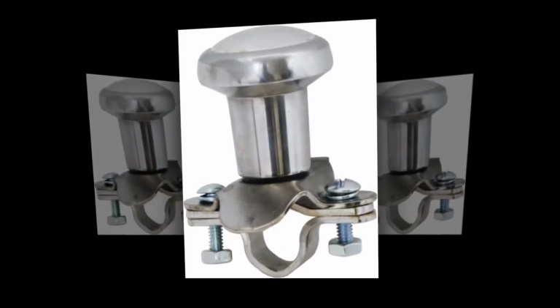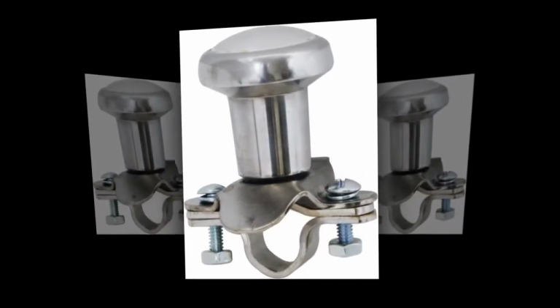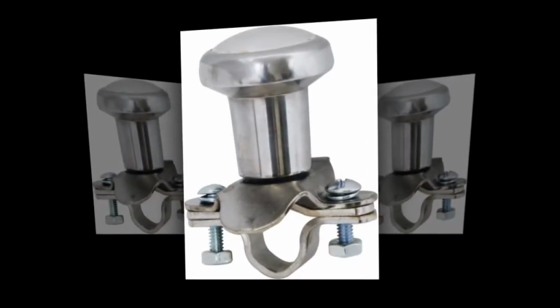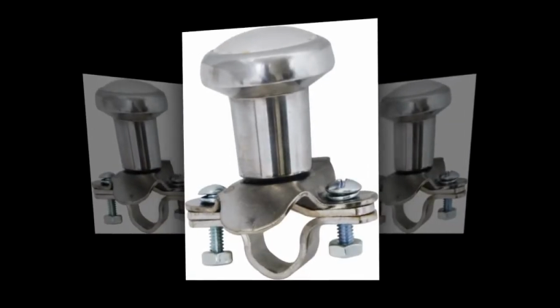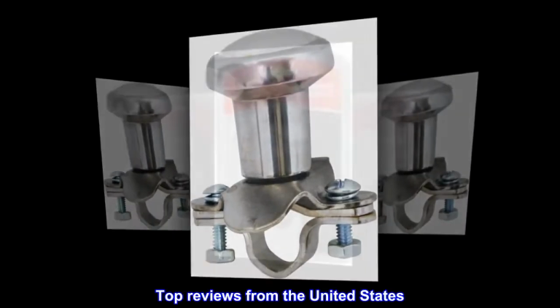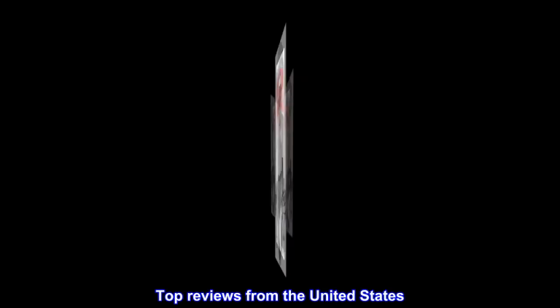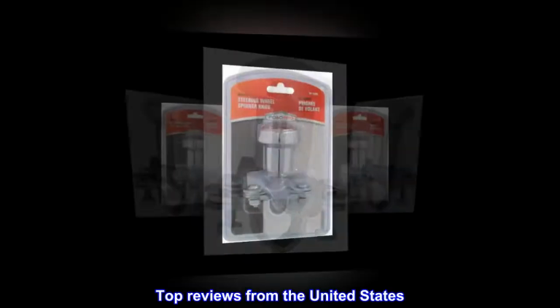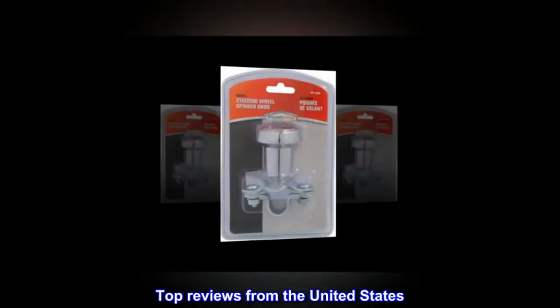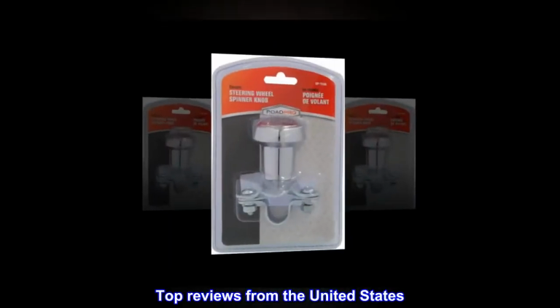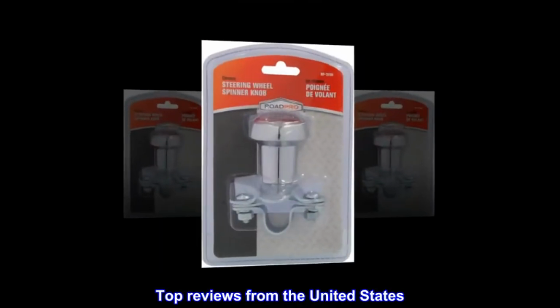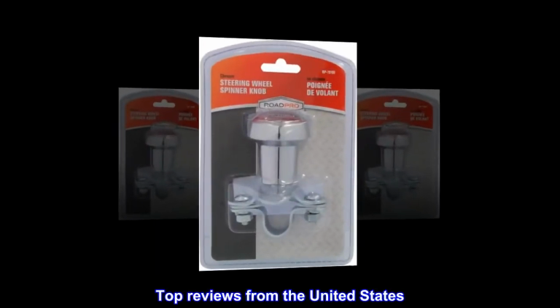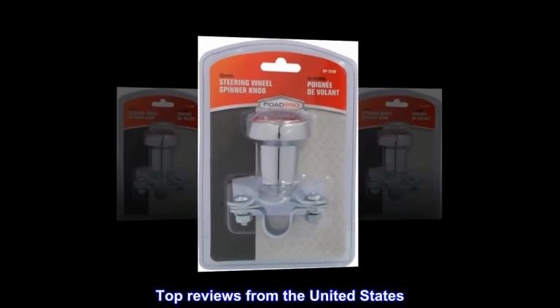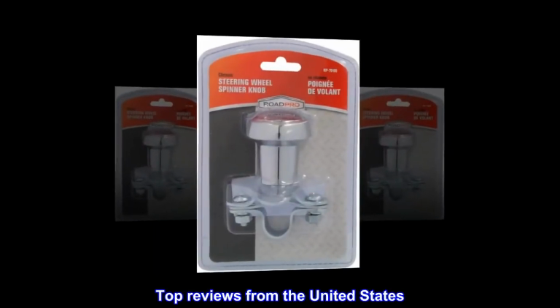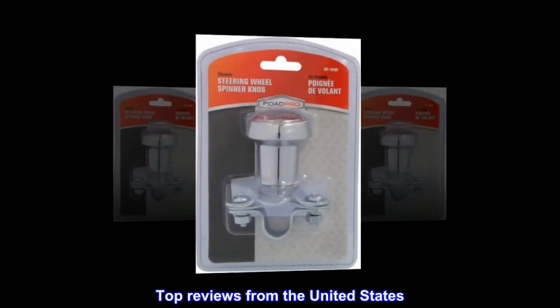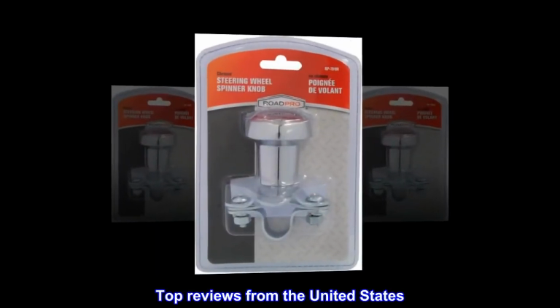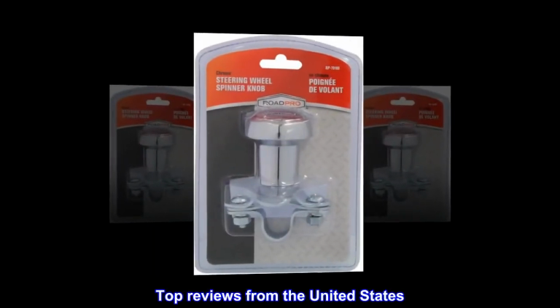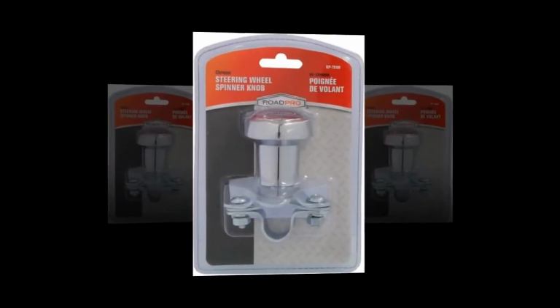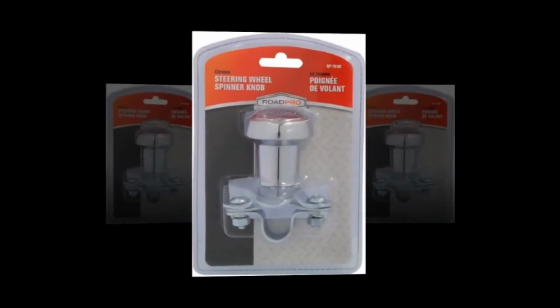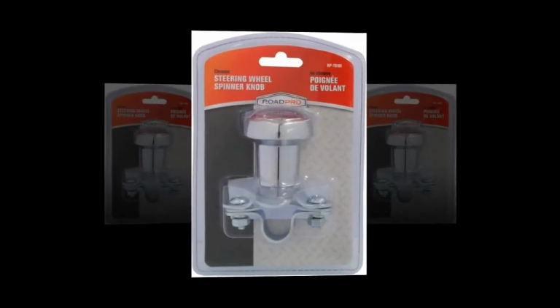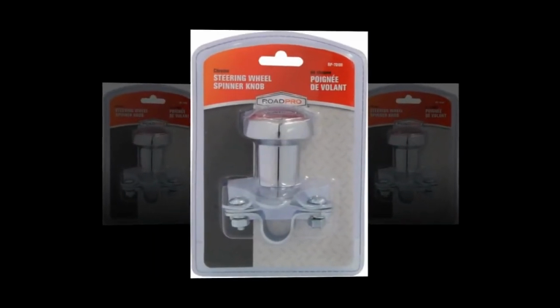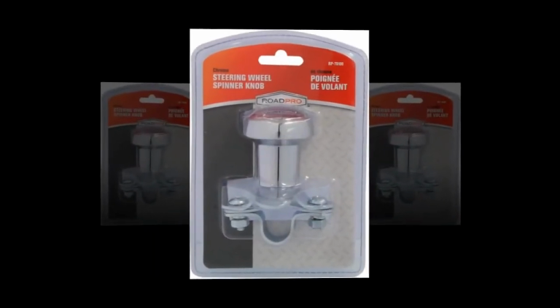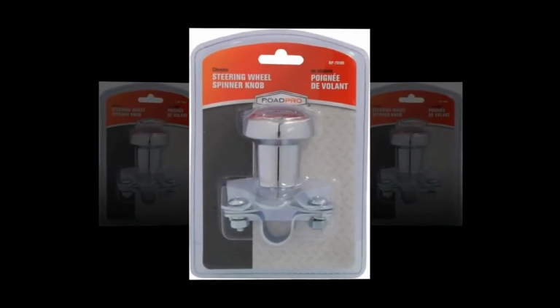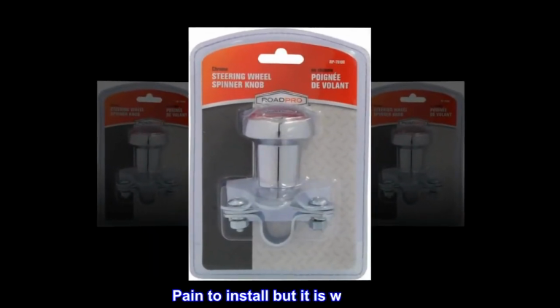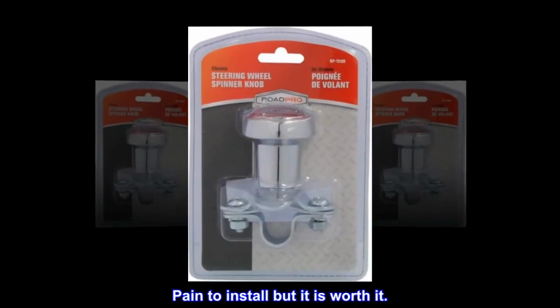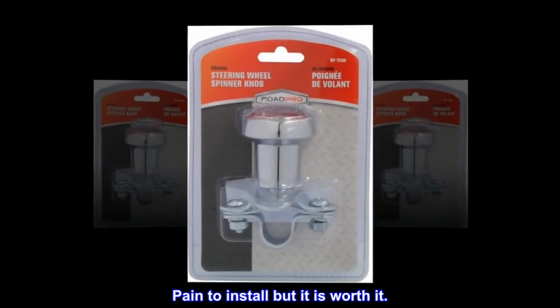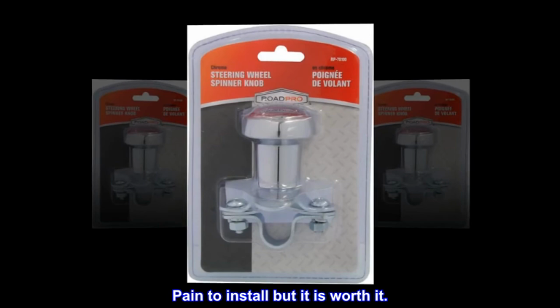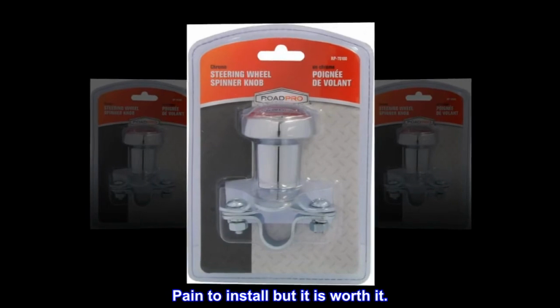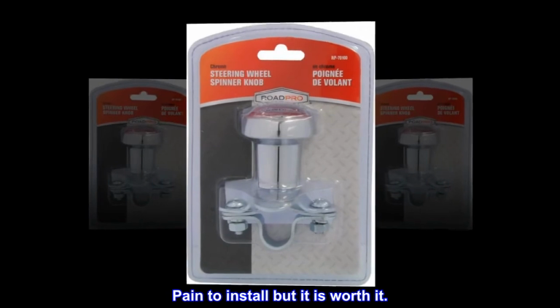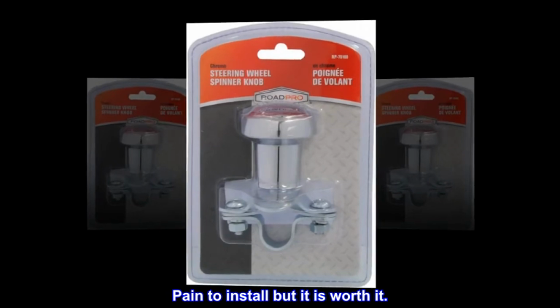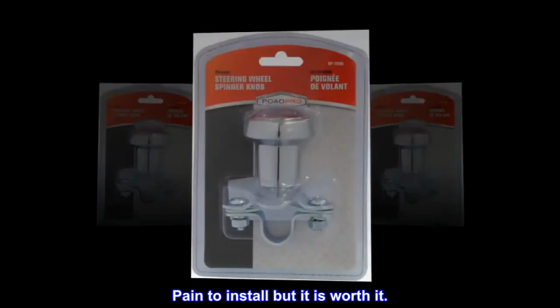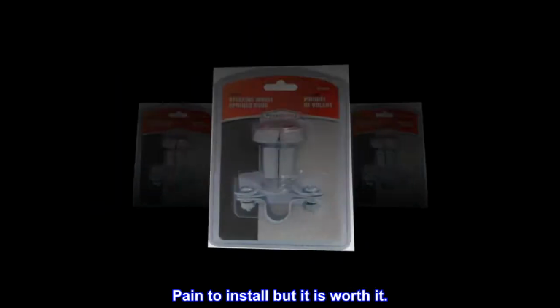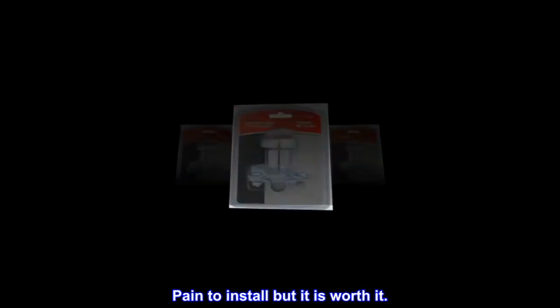Top reviews from the United States. Pain to install but it is worth it.